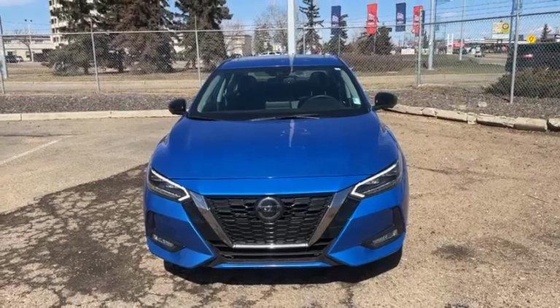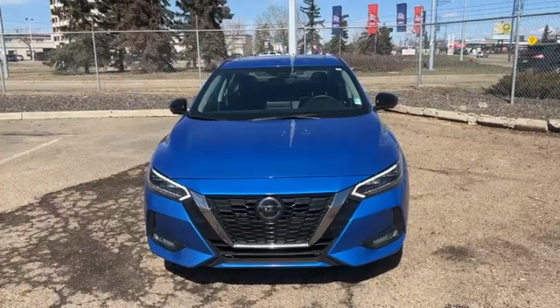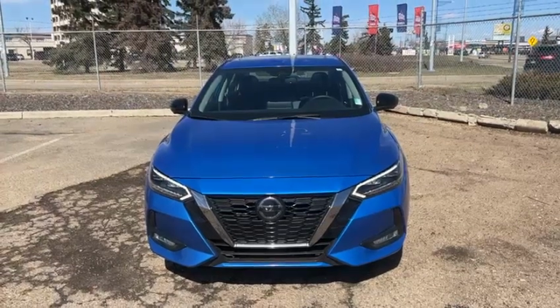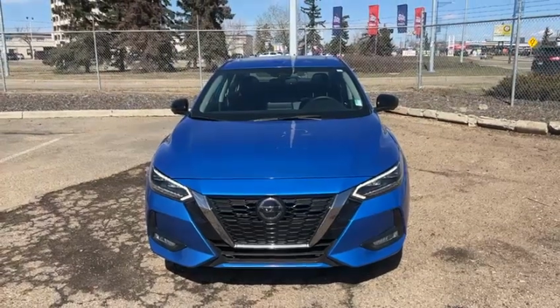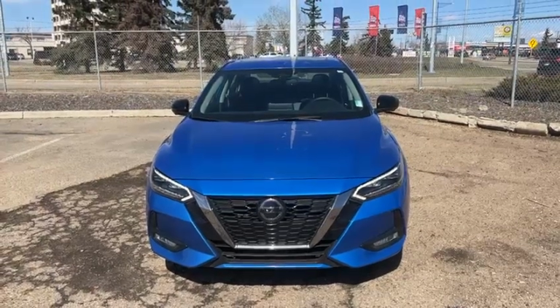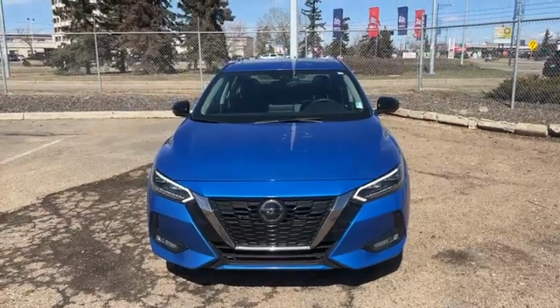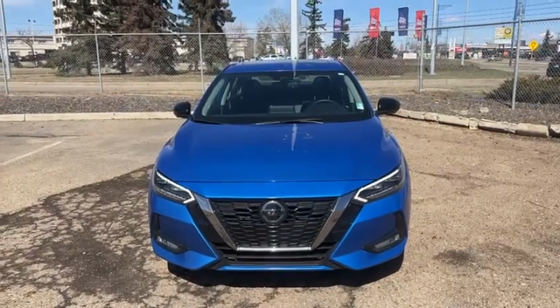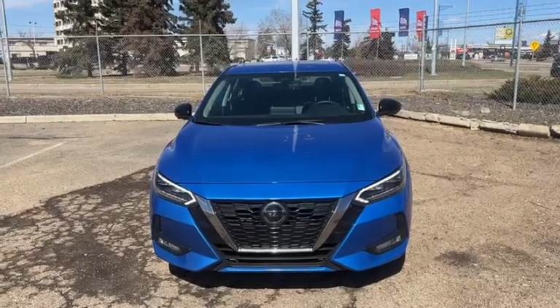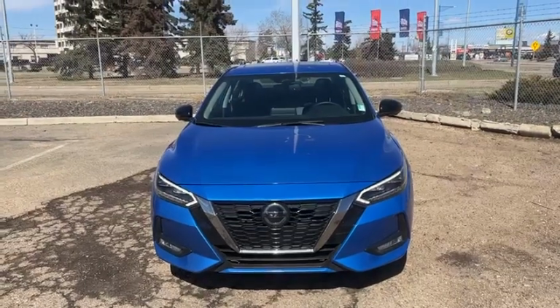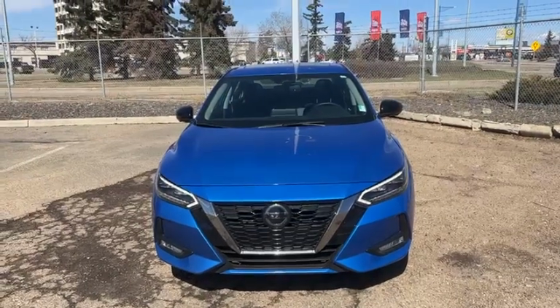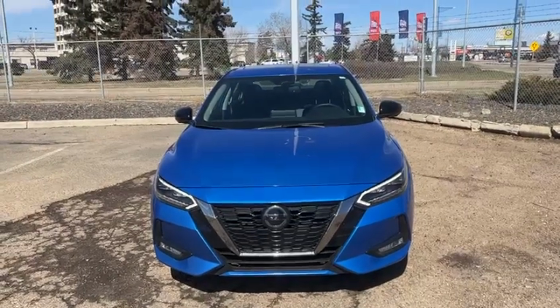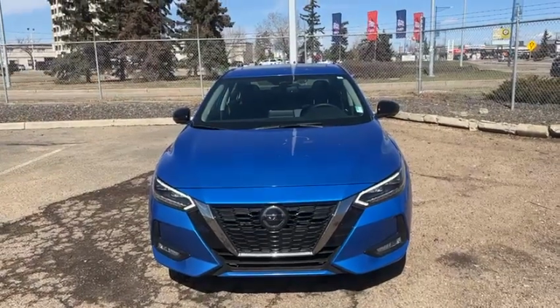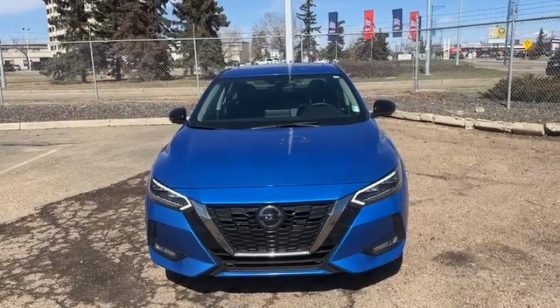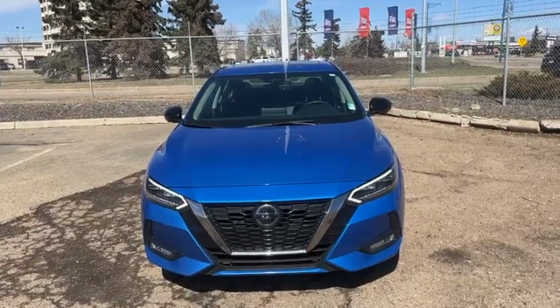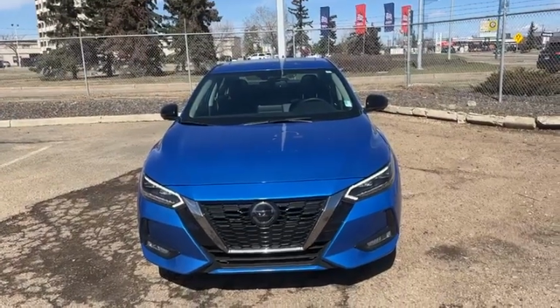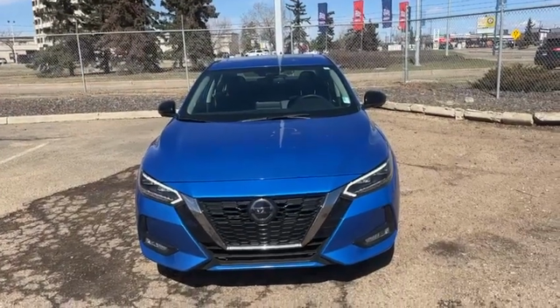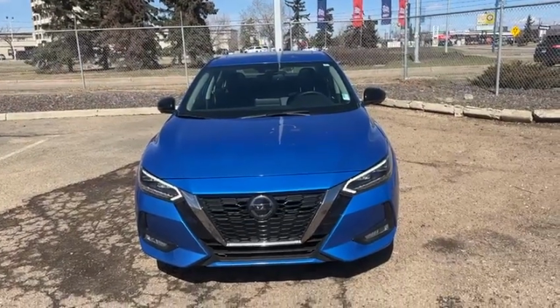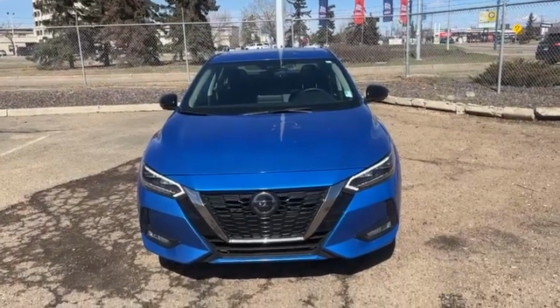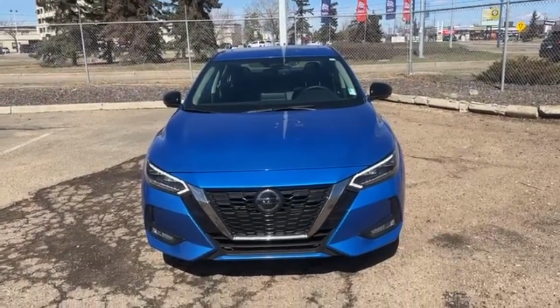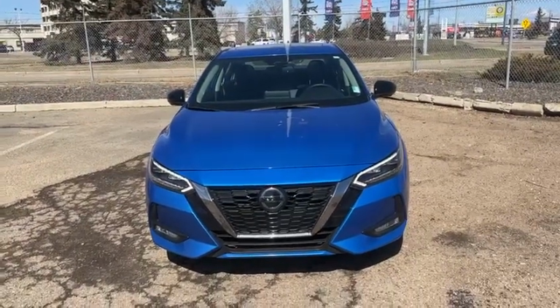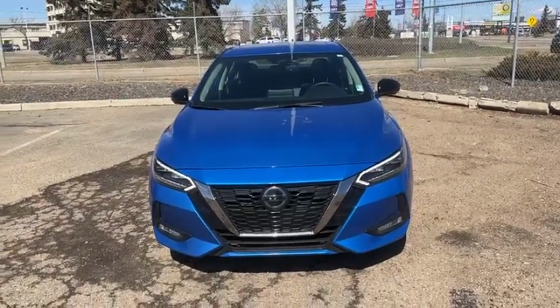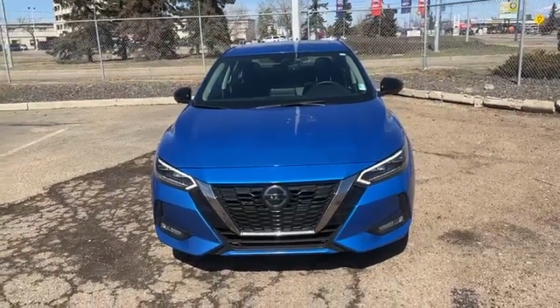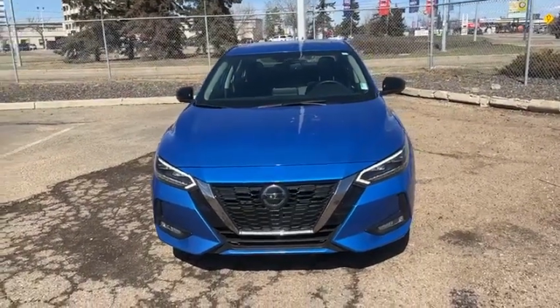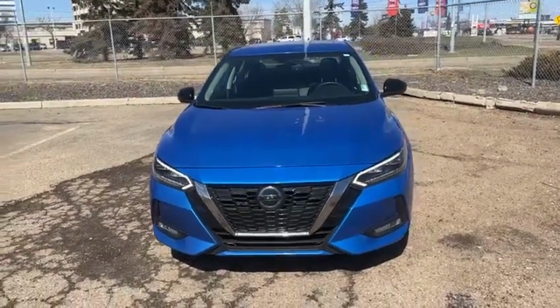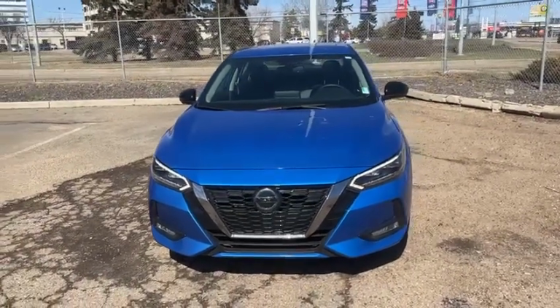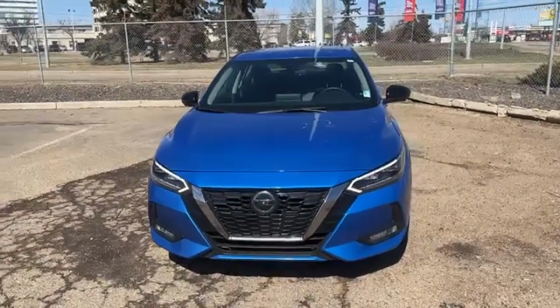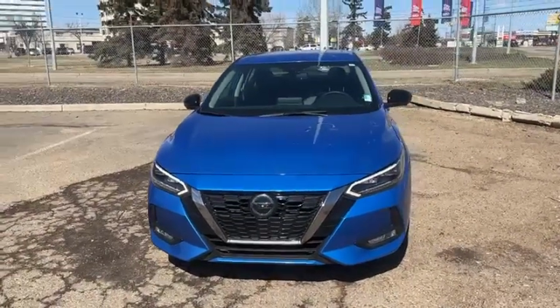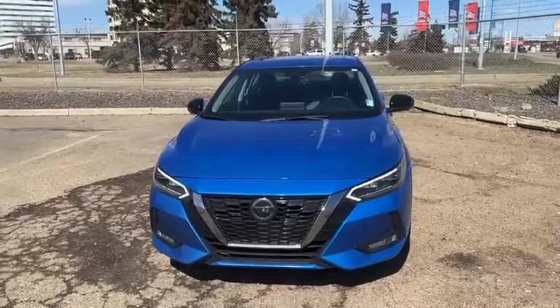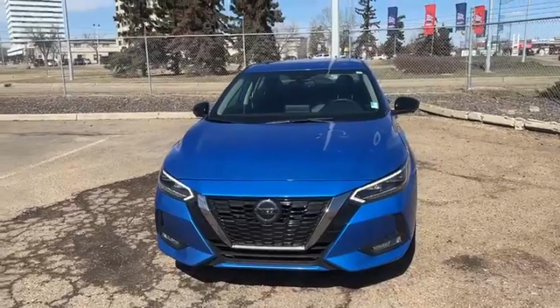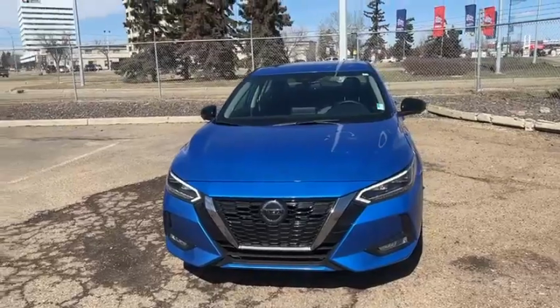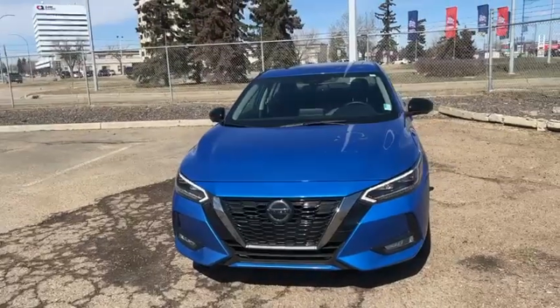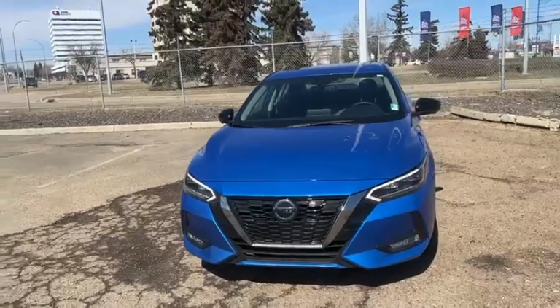Hello, this is Yosef here with Rally Subaru. Here I have the 2021 Nissan Sentra.